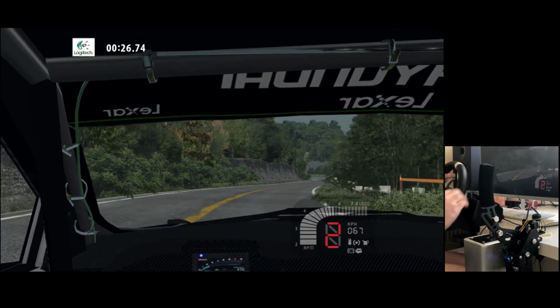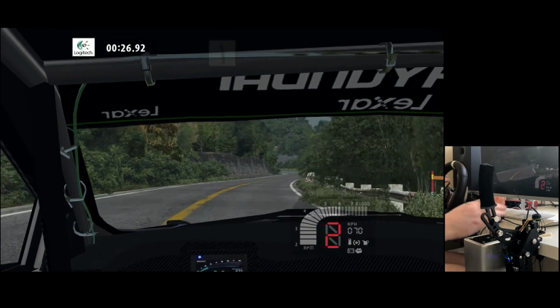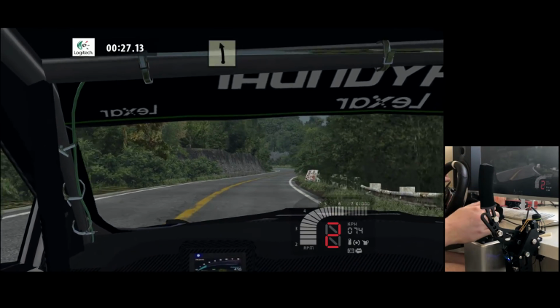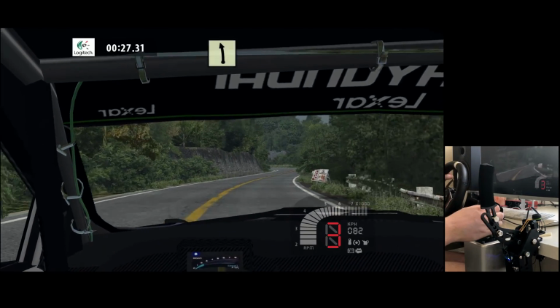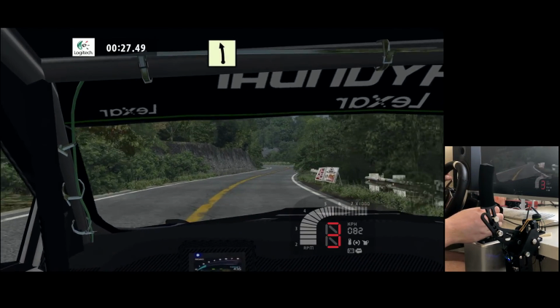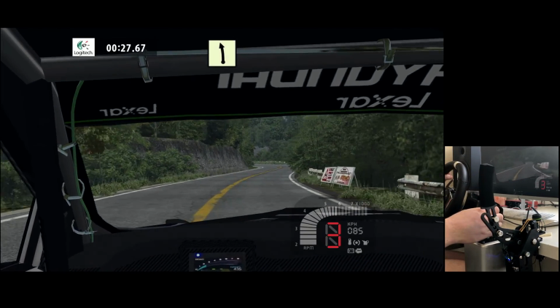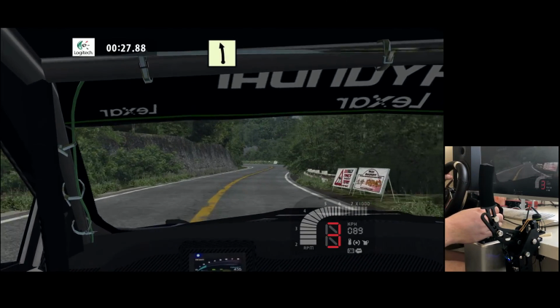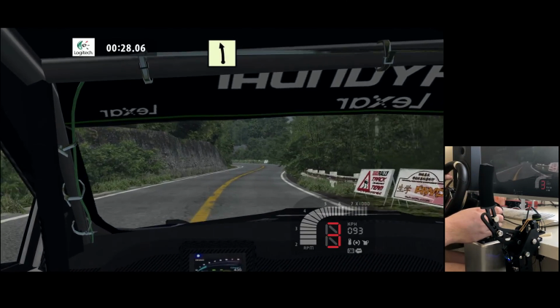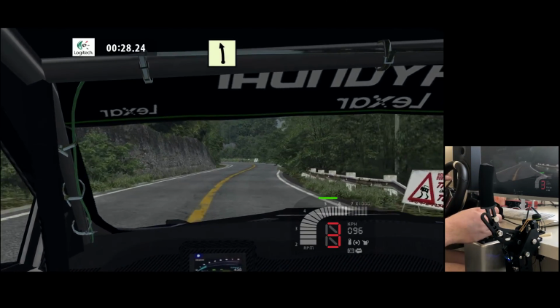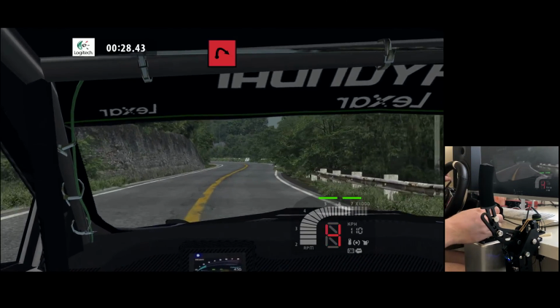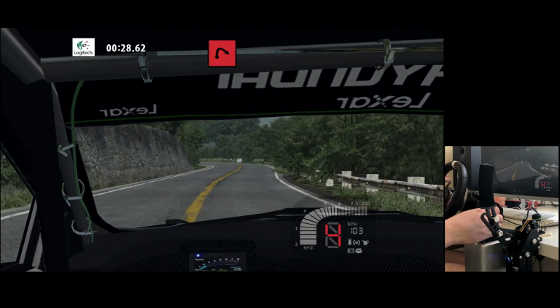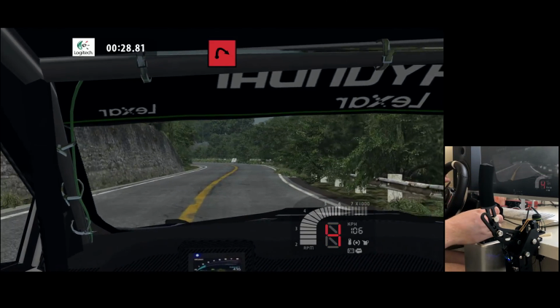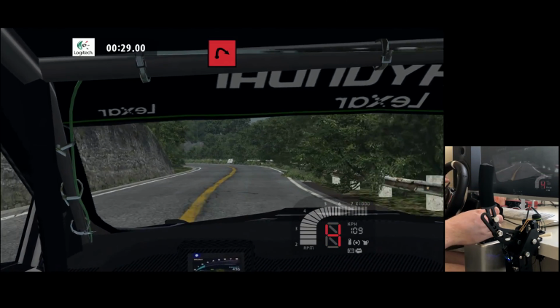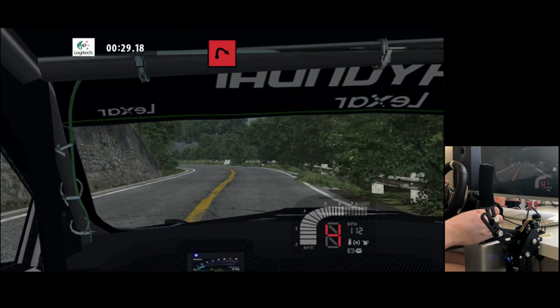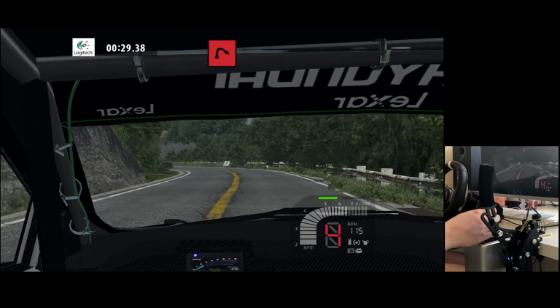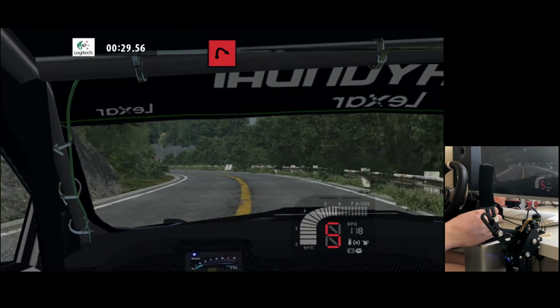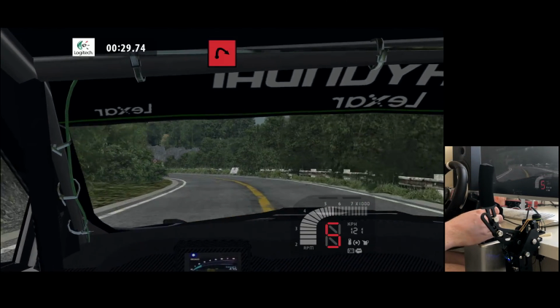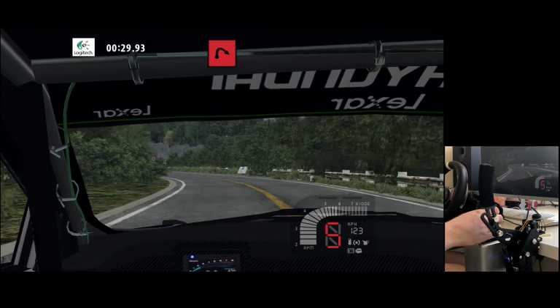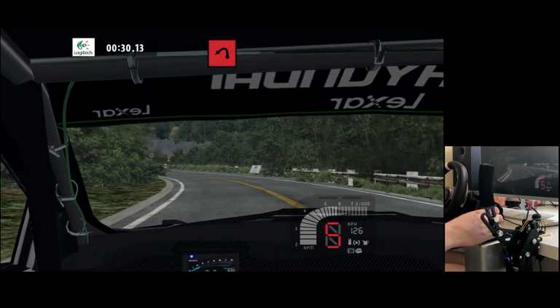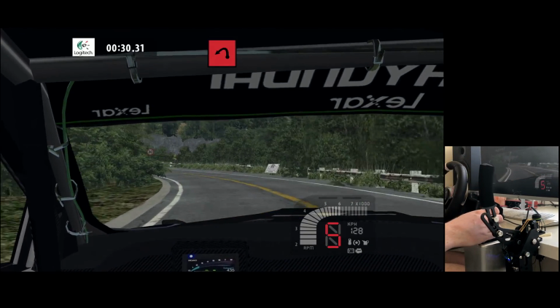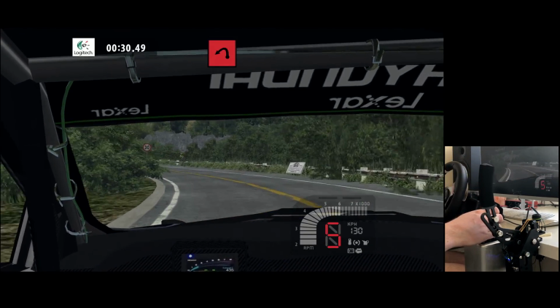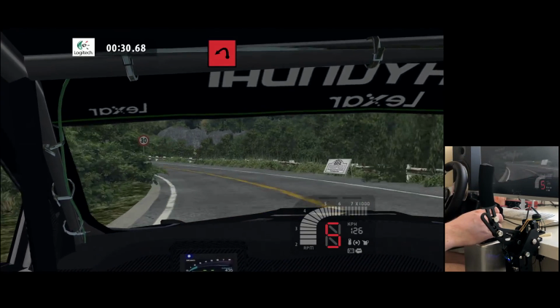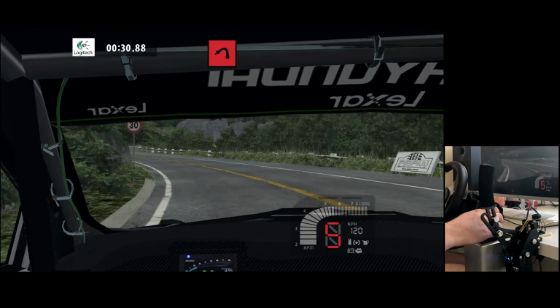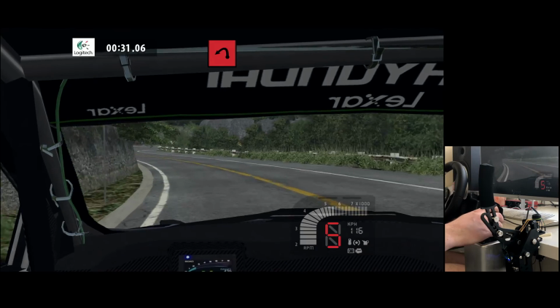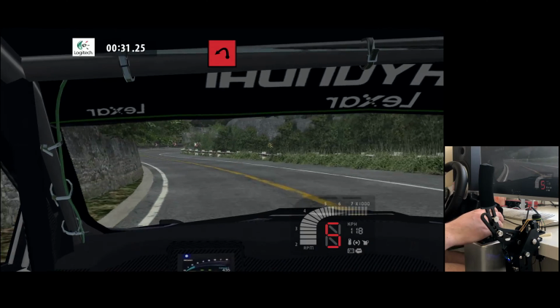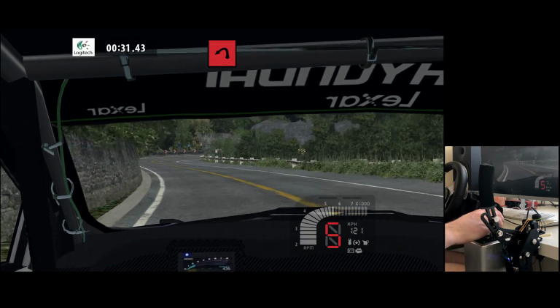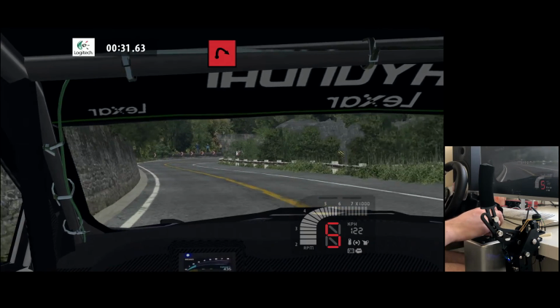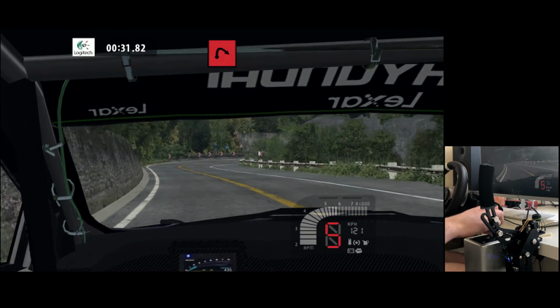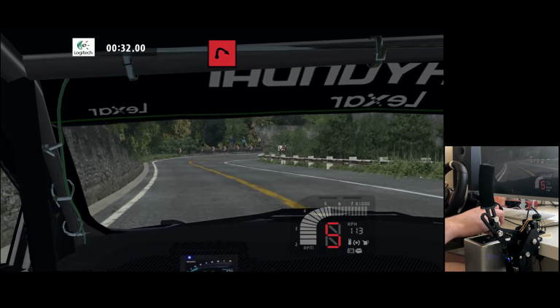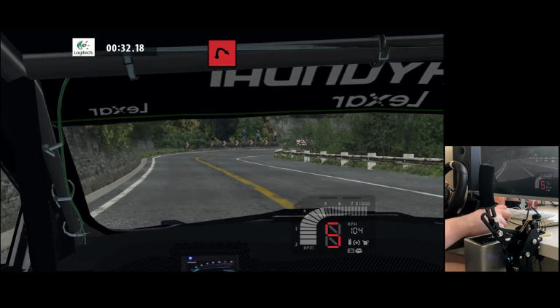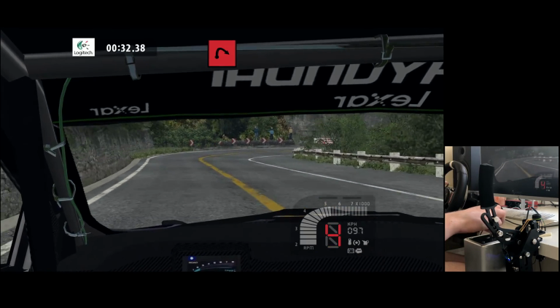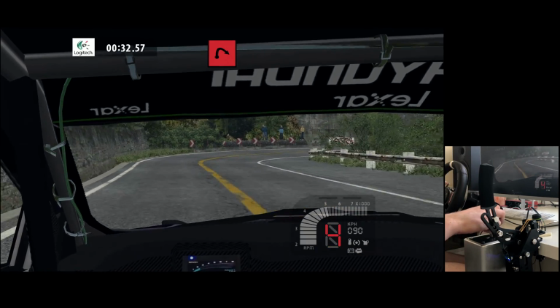Easy left, long, hairpin right, hairpin left, hairpin right, wide out.